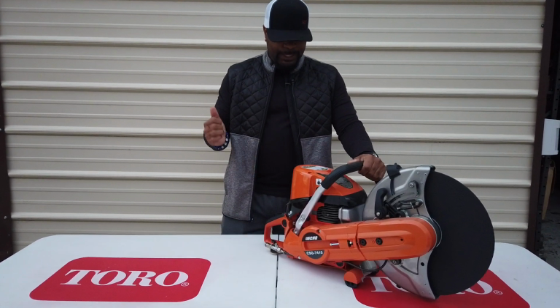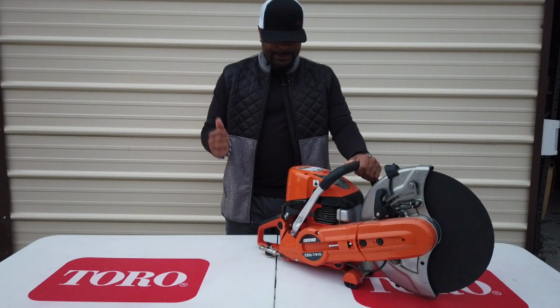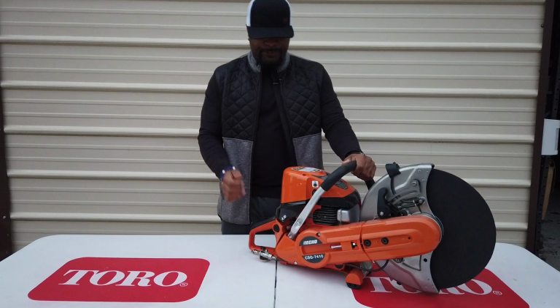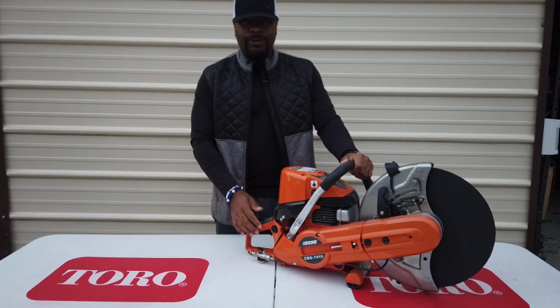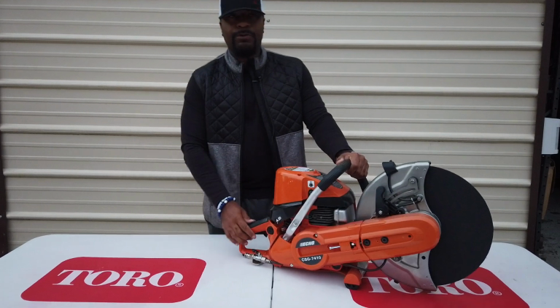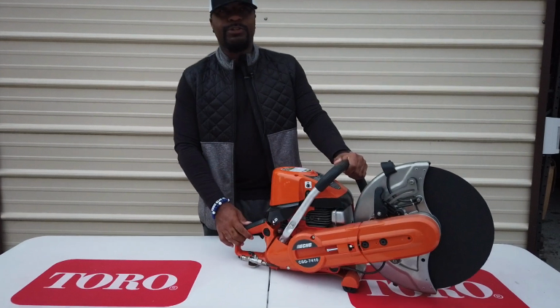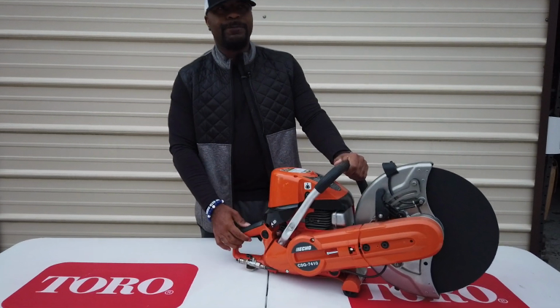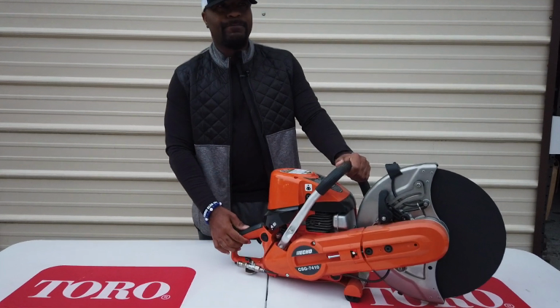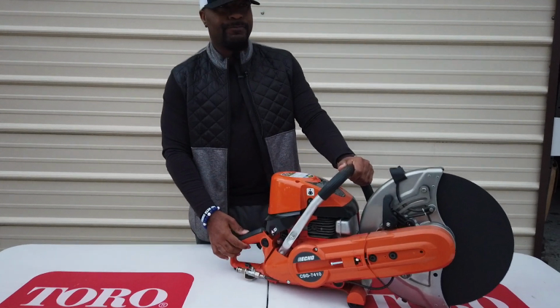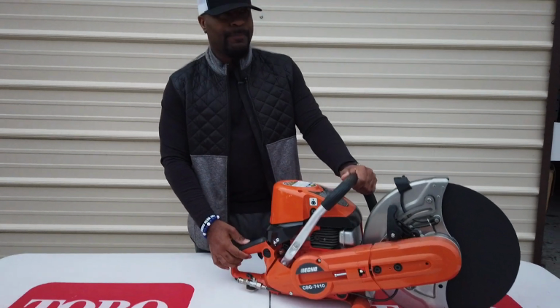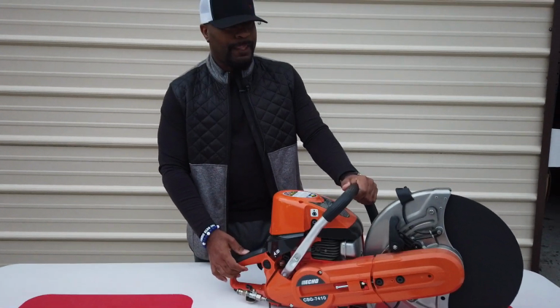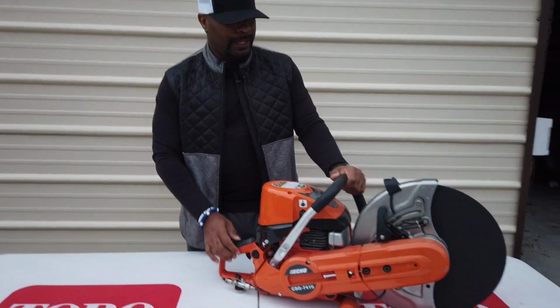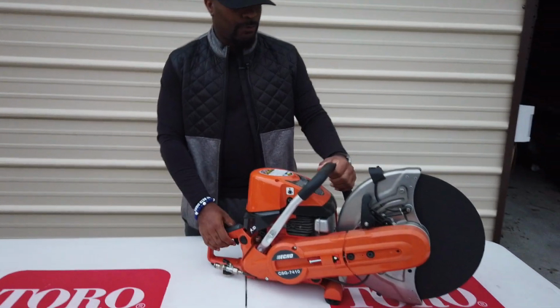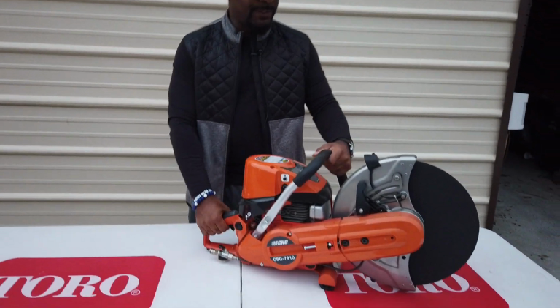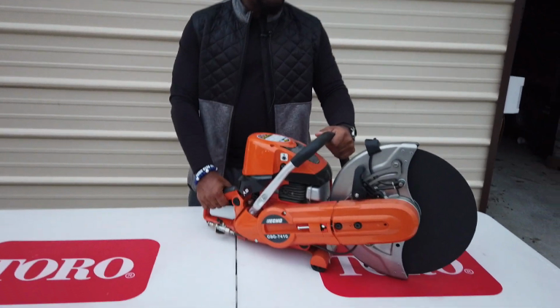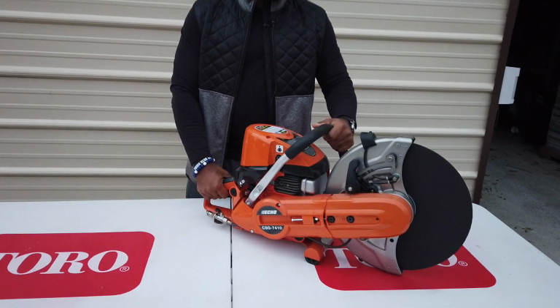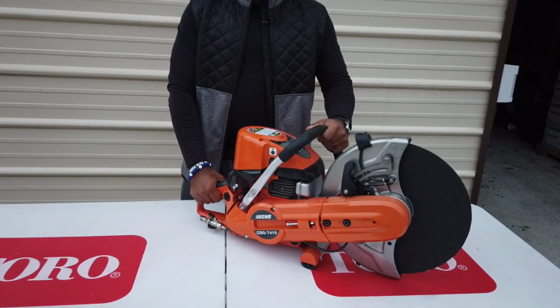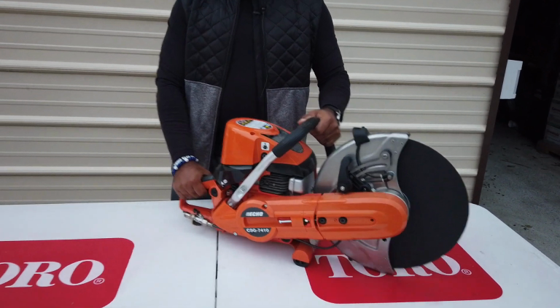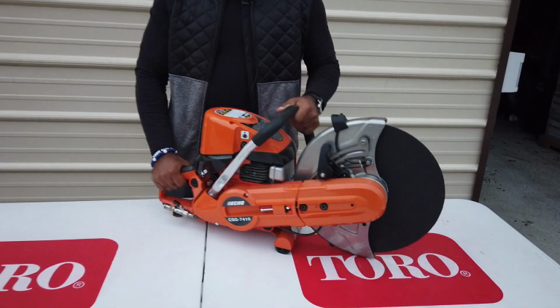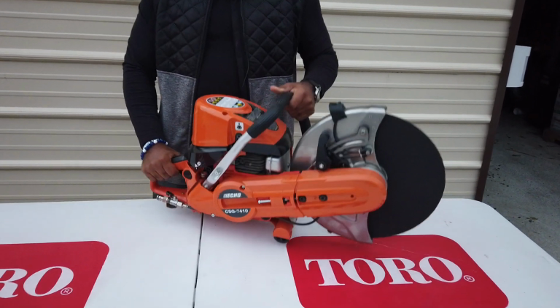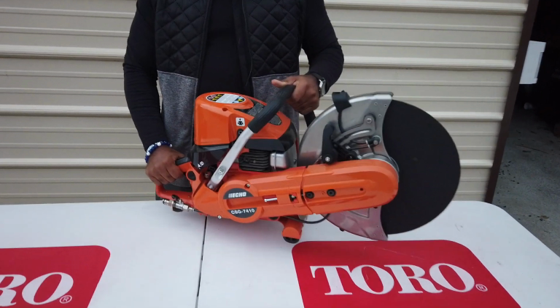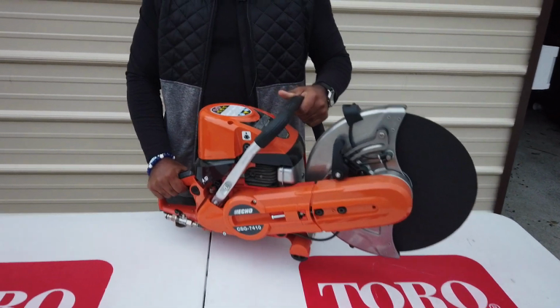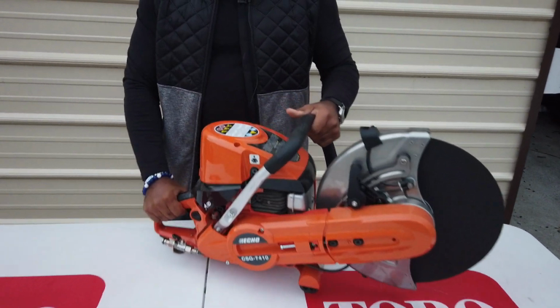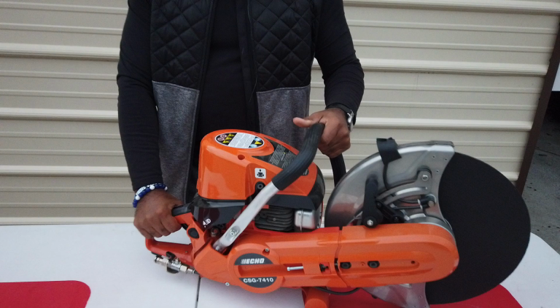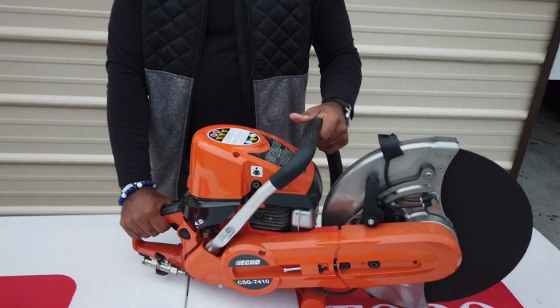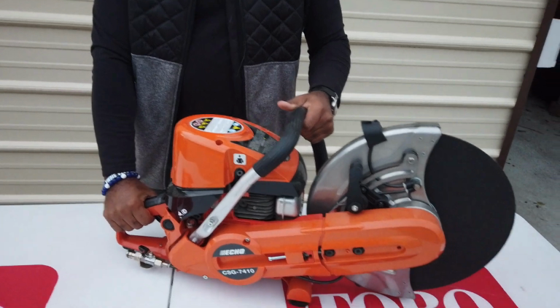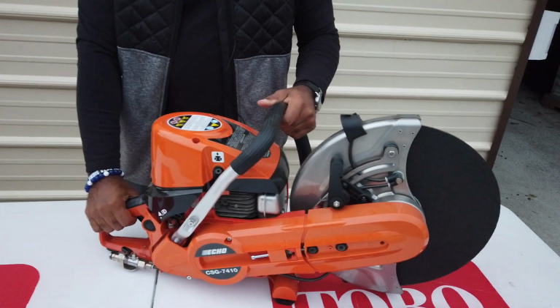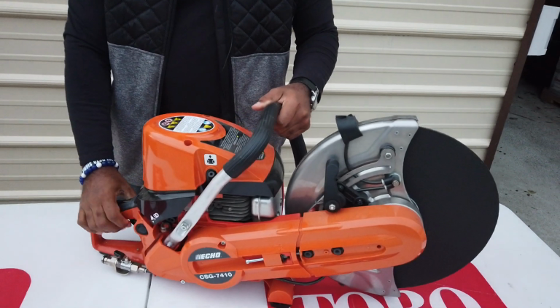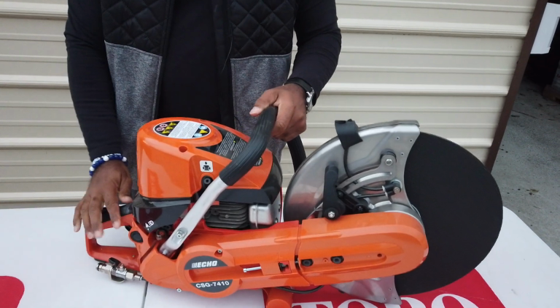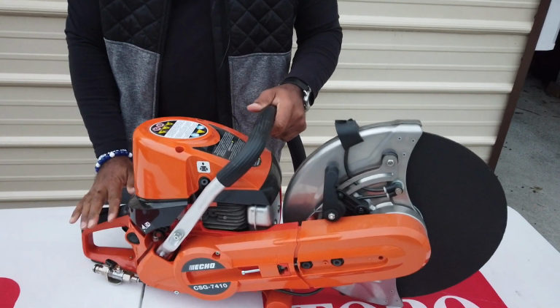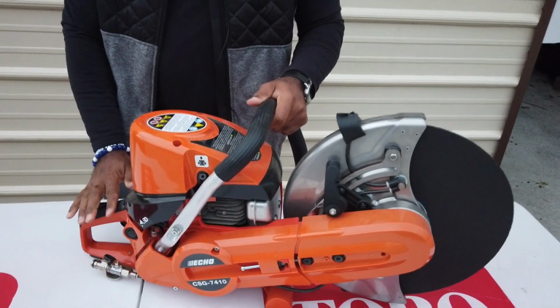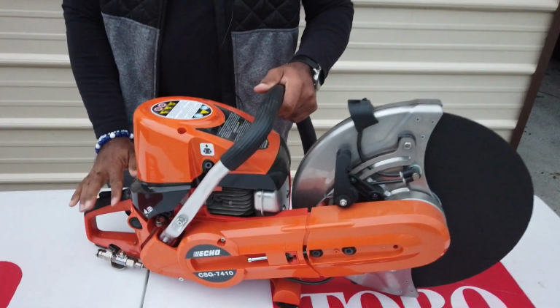This is a full commercial unit. The weight of this unit is 25 pounds, almost 26 pounds.